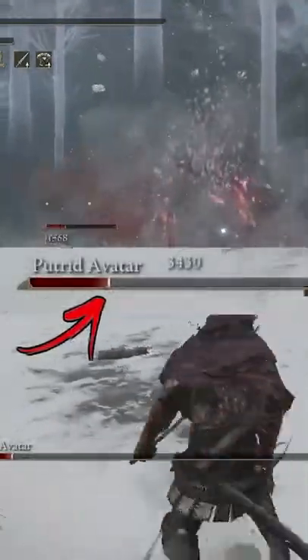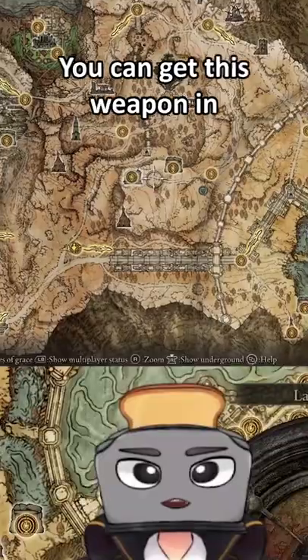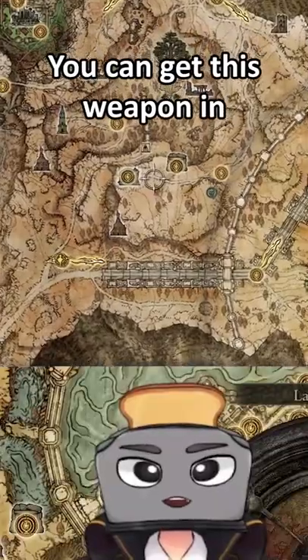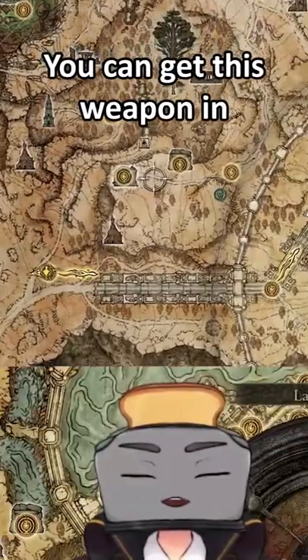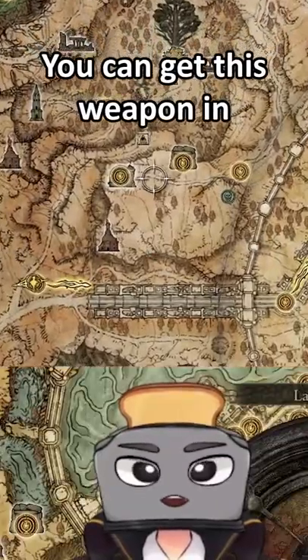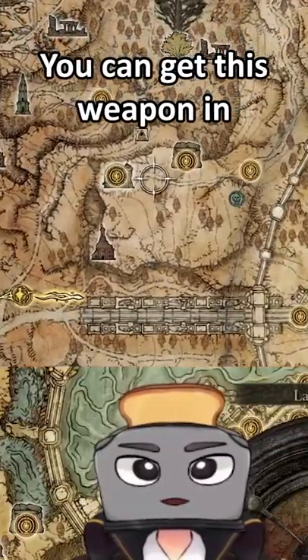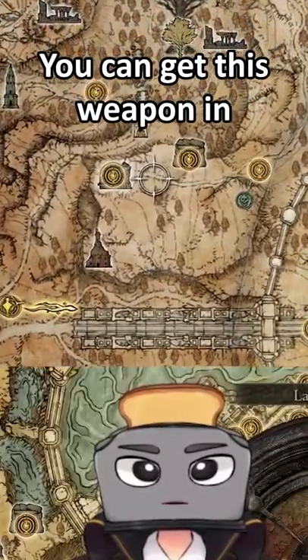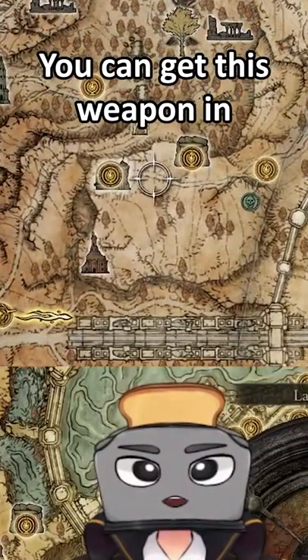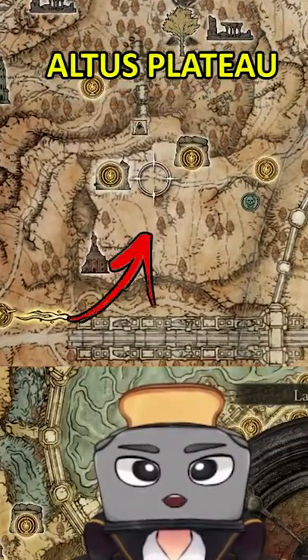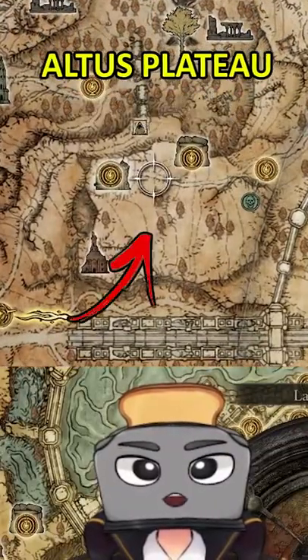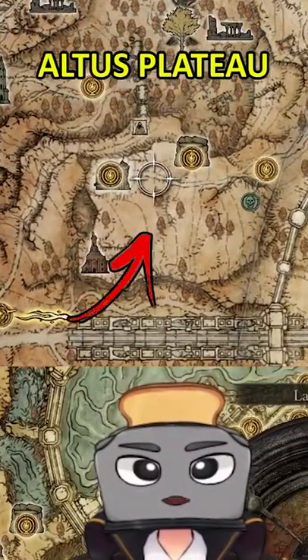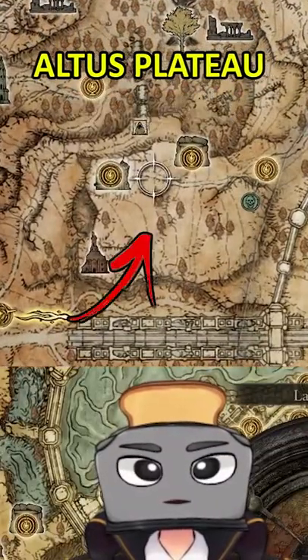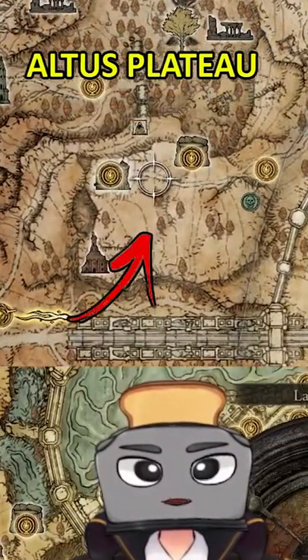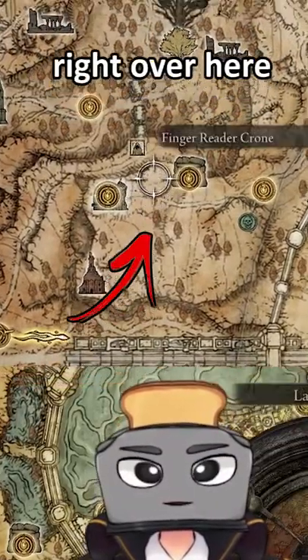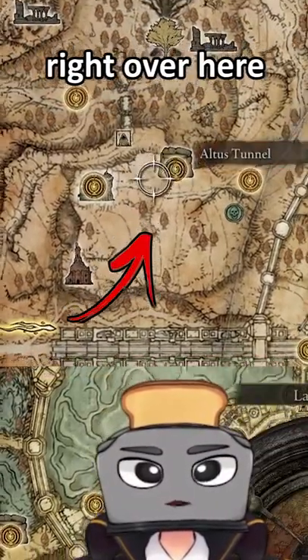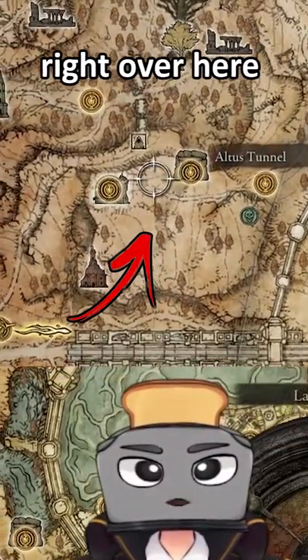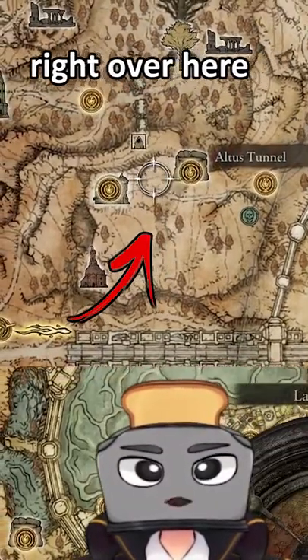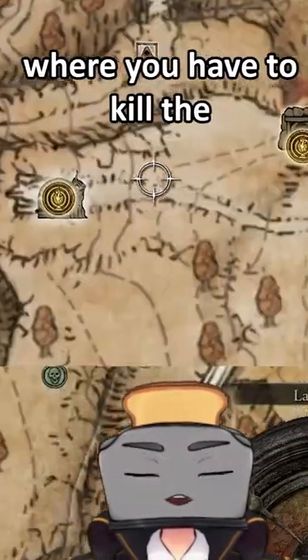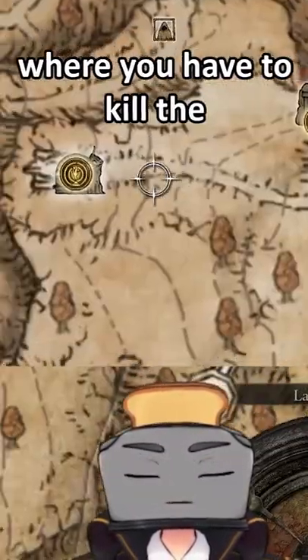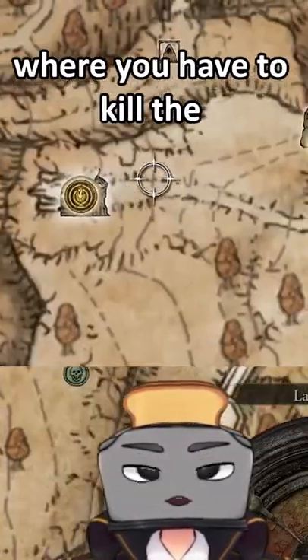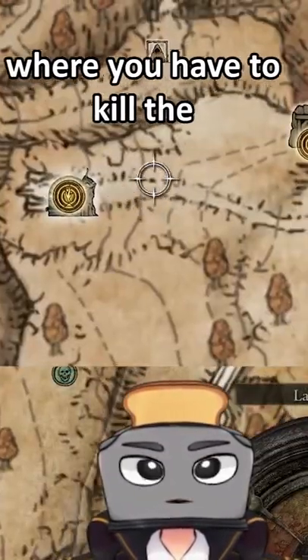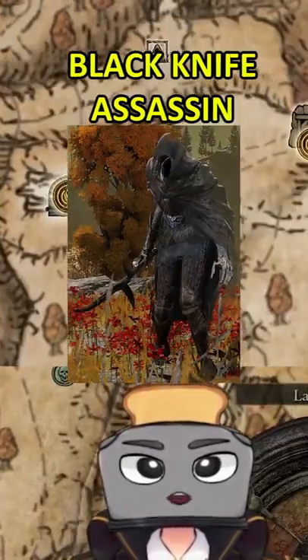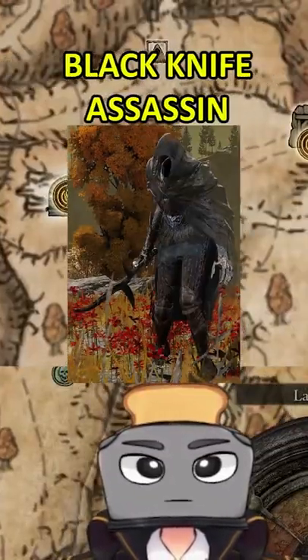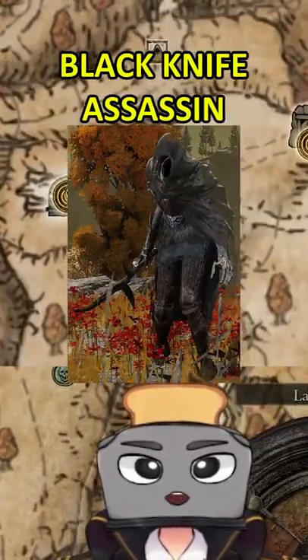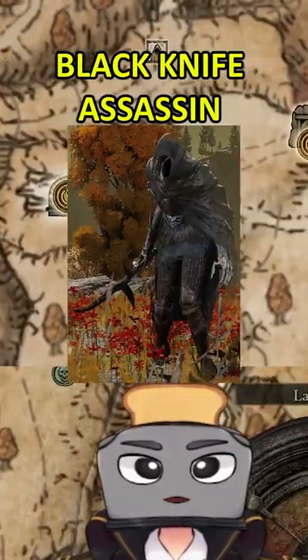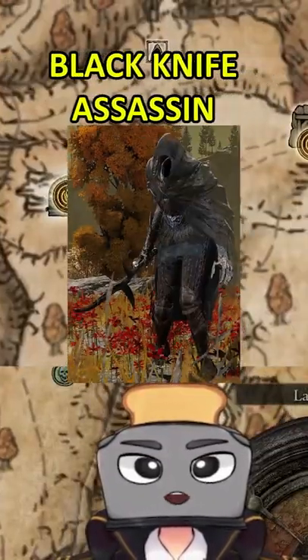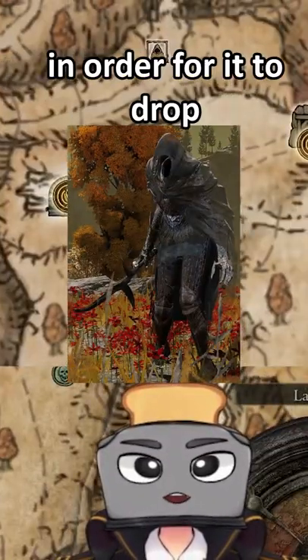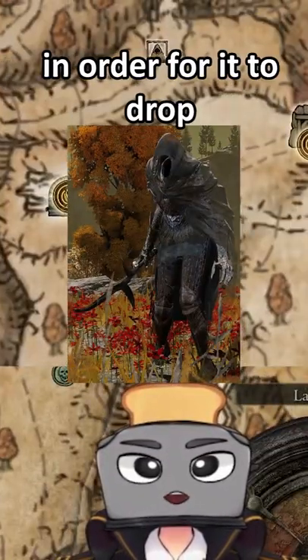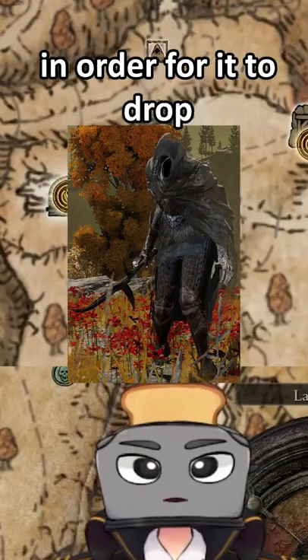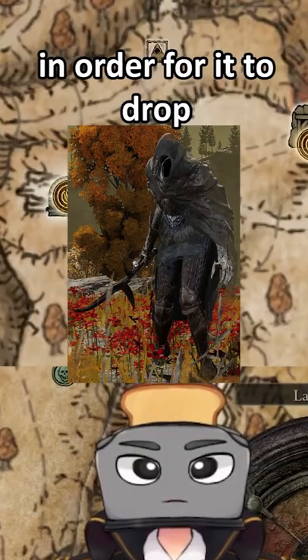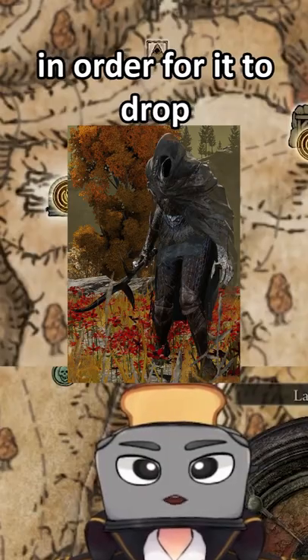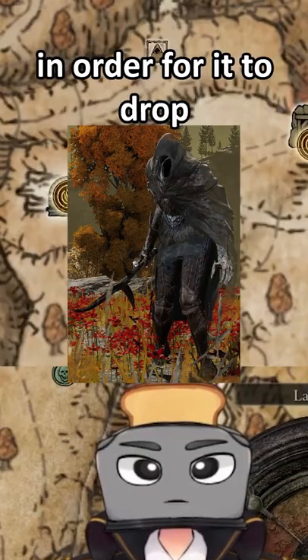You can get this weapon in Alto Spa 2, right over here, where you have to kill the Black Knife Assassin in order for it to drop.